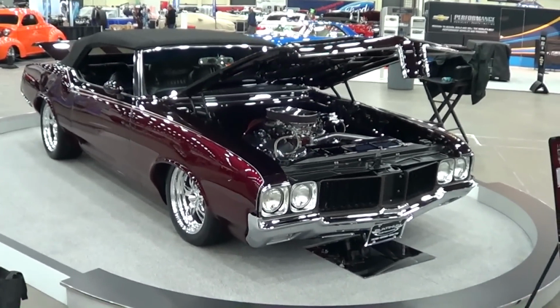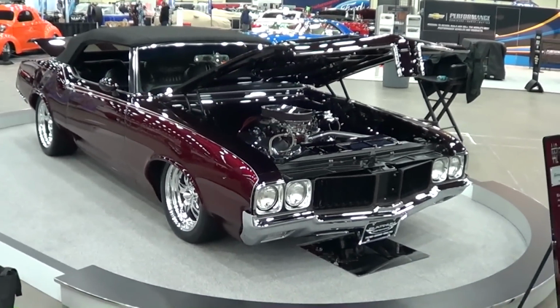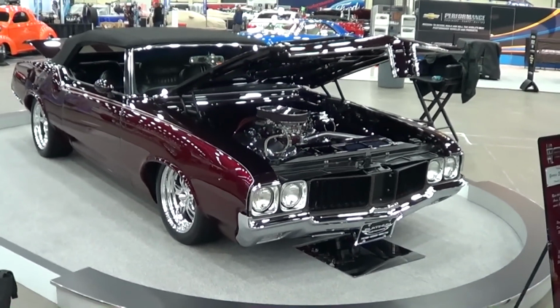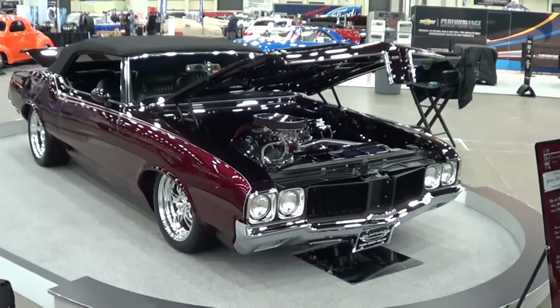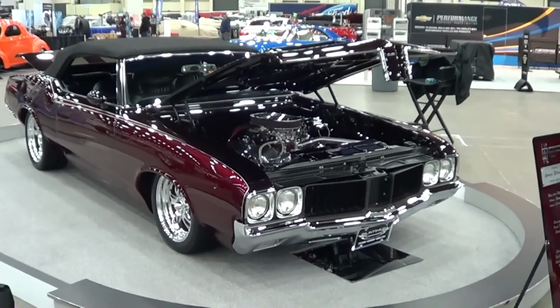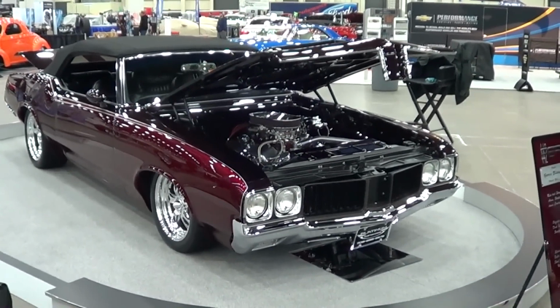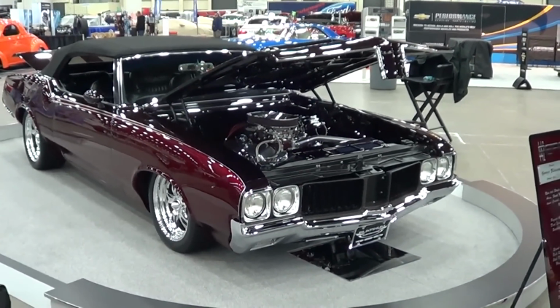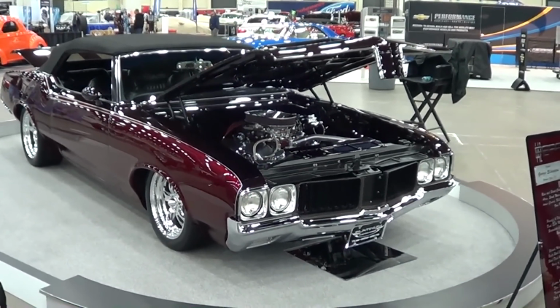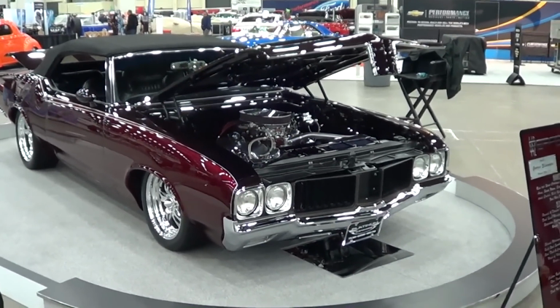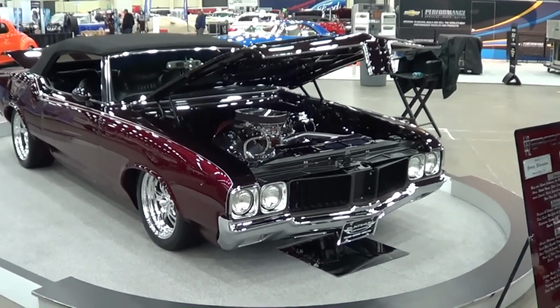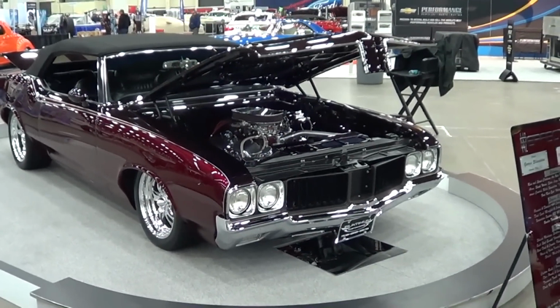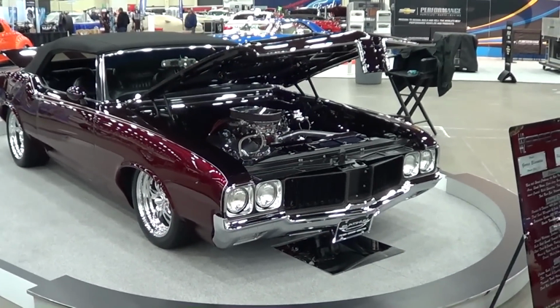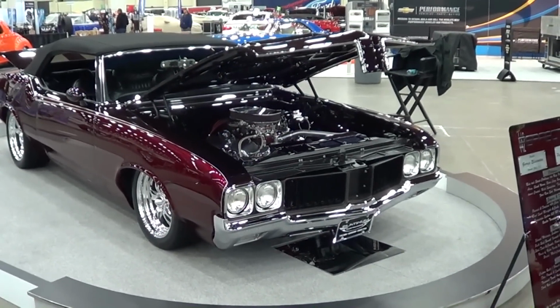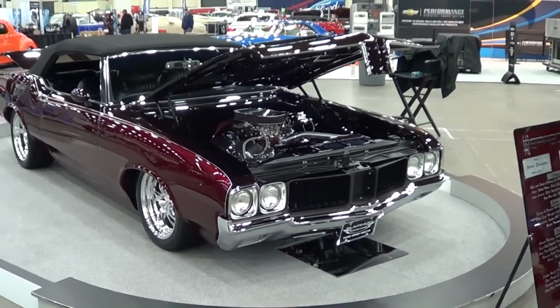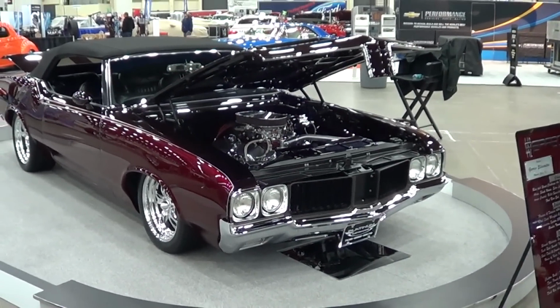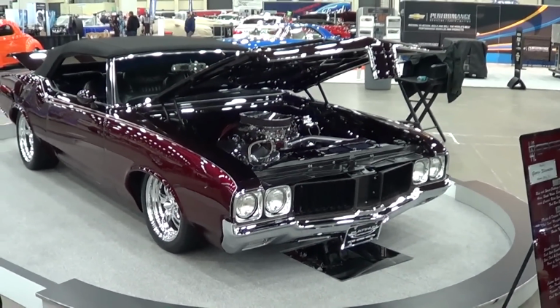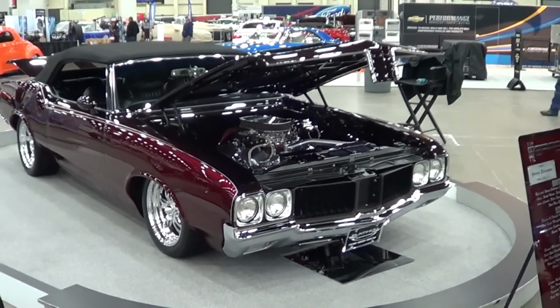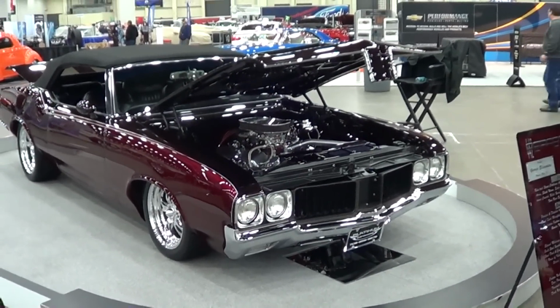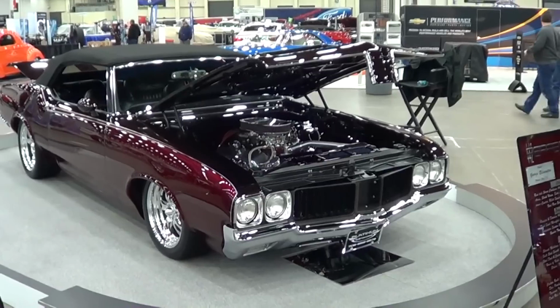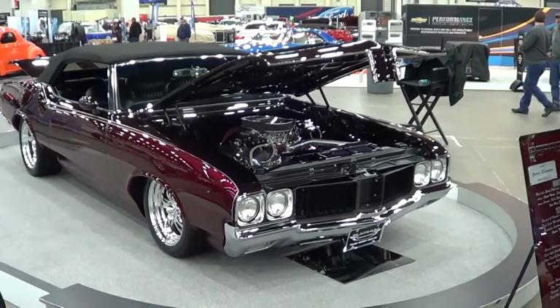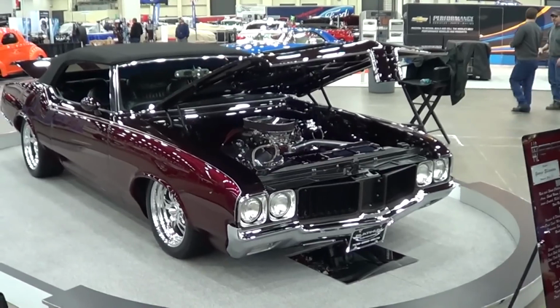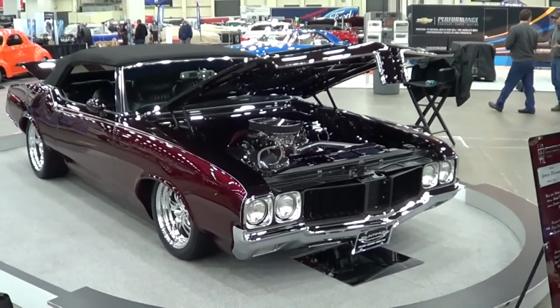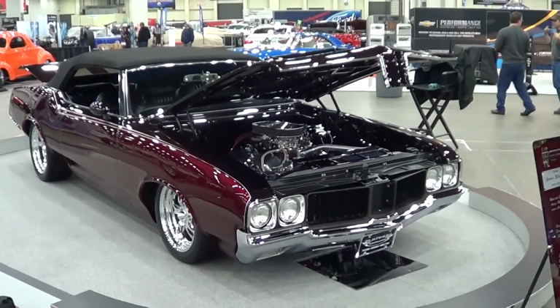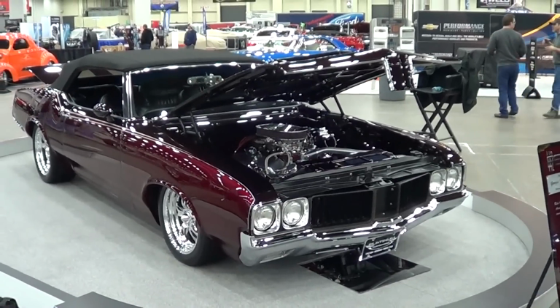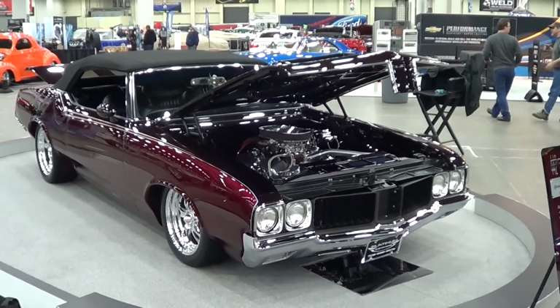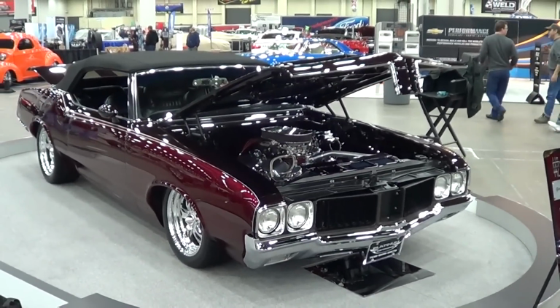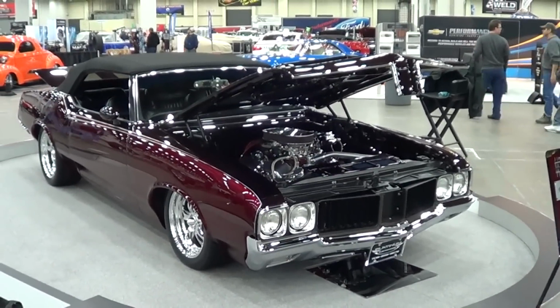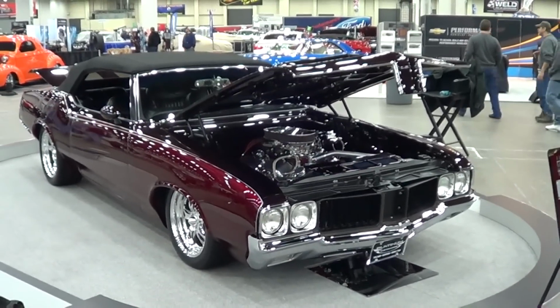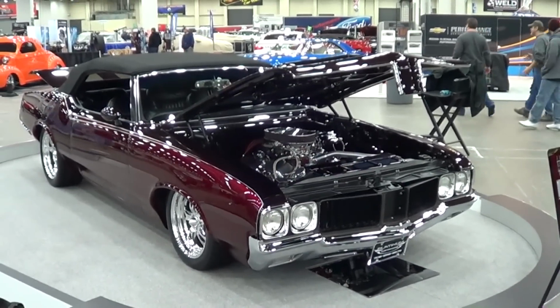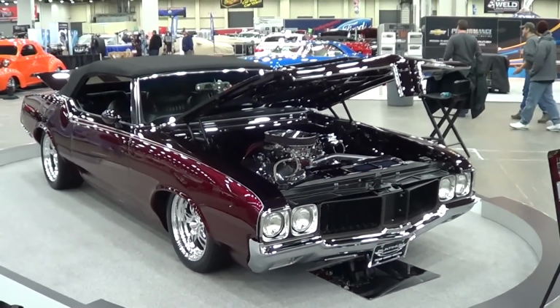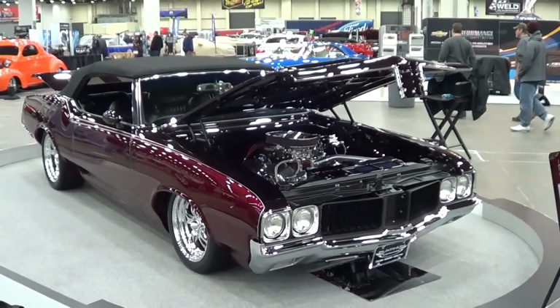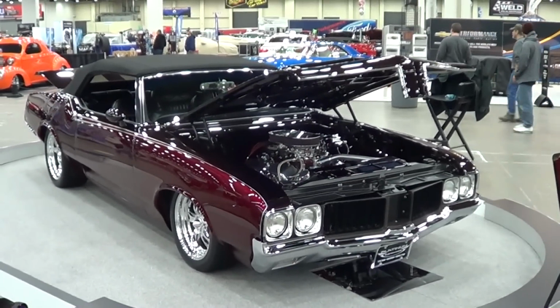There you go — what did I say, 71 Cutlass? I think so, 71 Cutlass, Detroit Autorama 2013. Hope you all have enjoyed it, see ya.